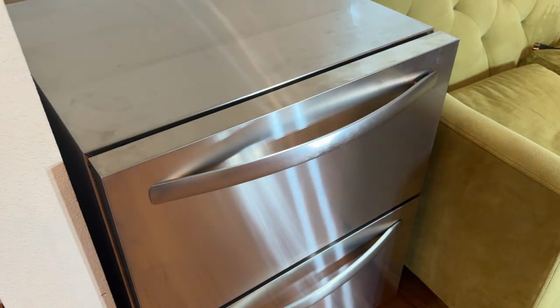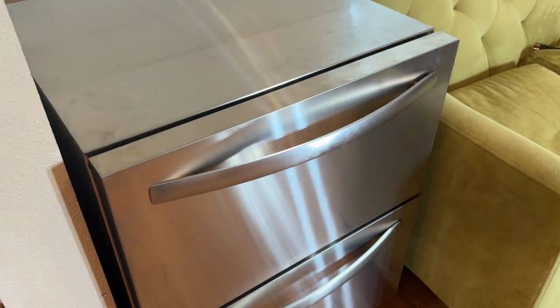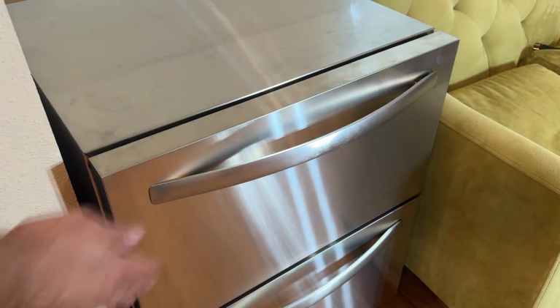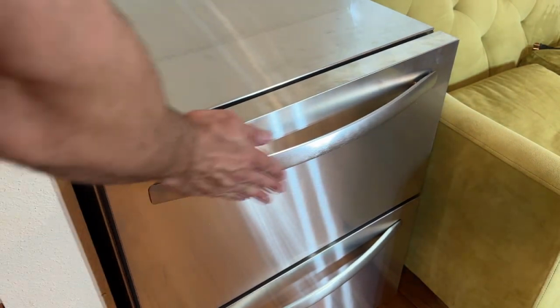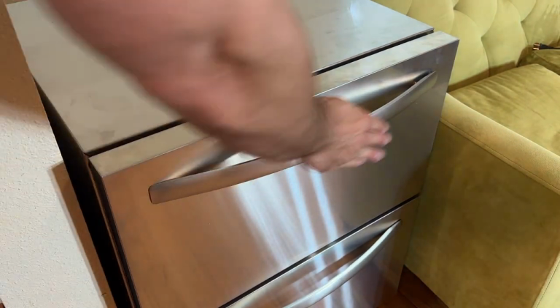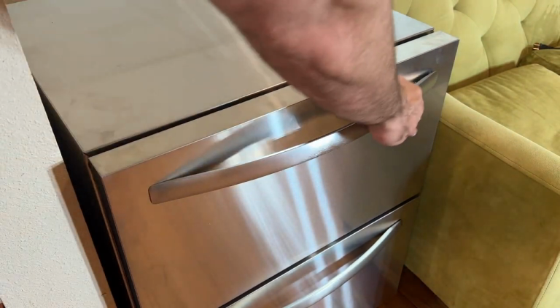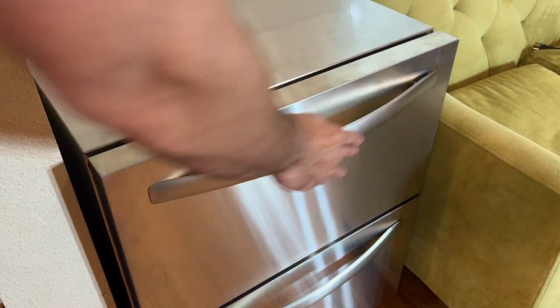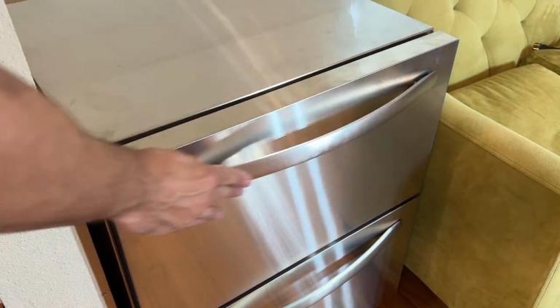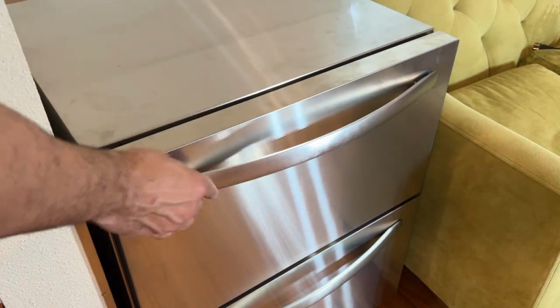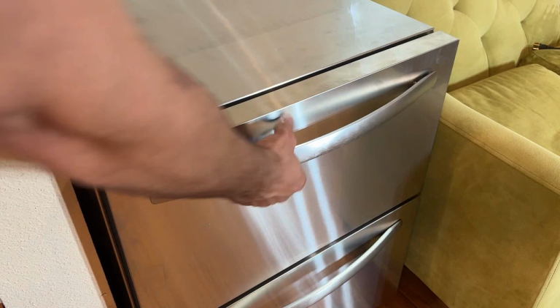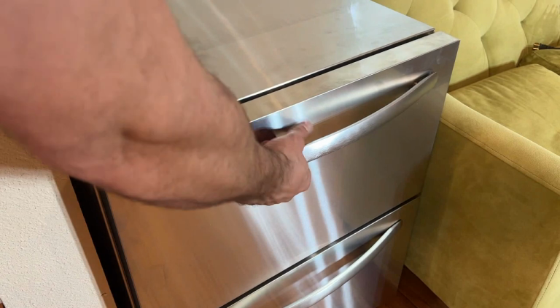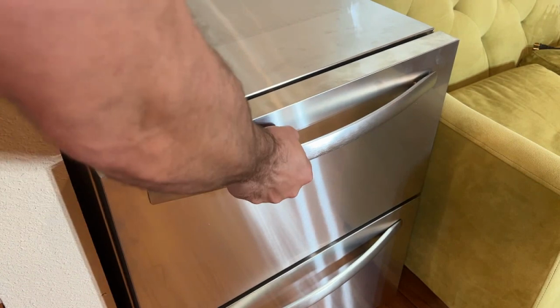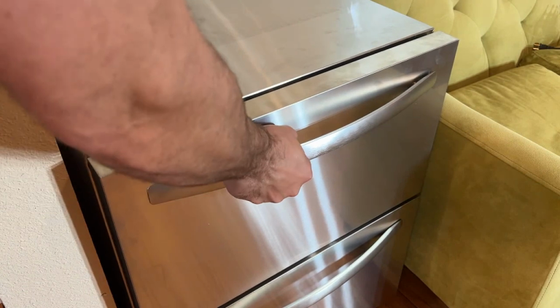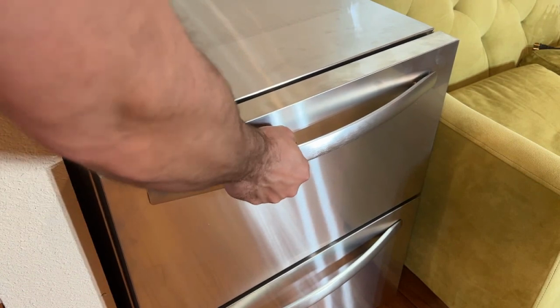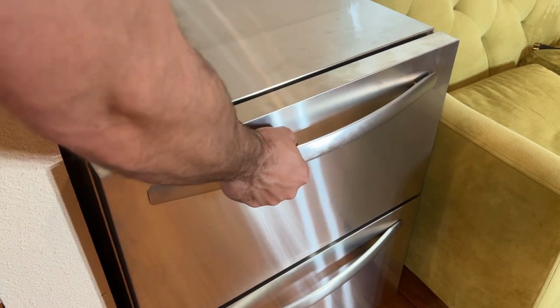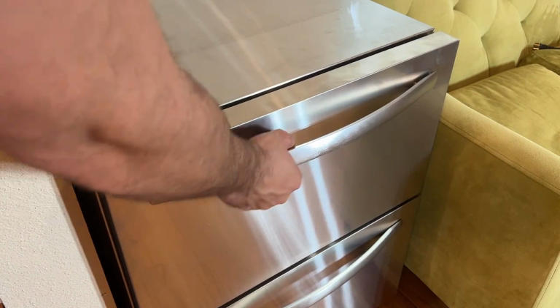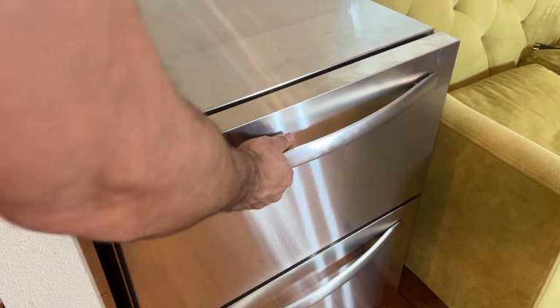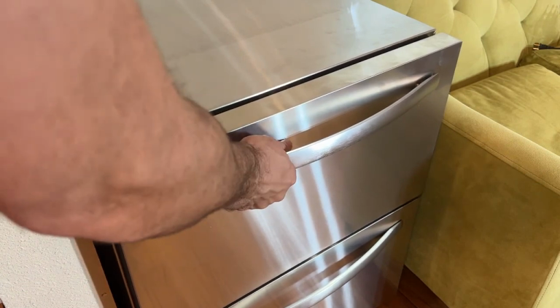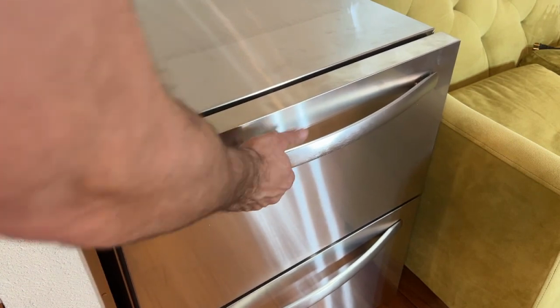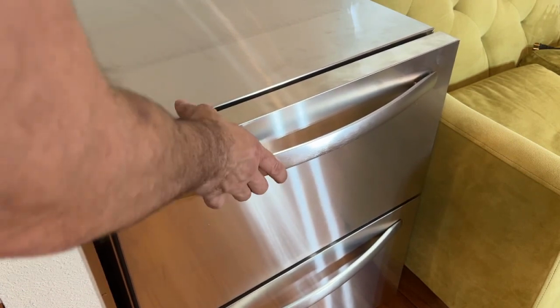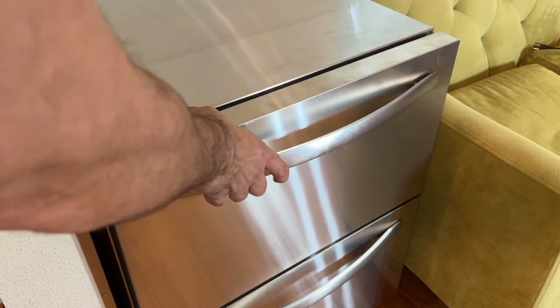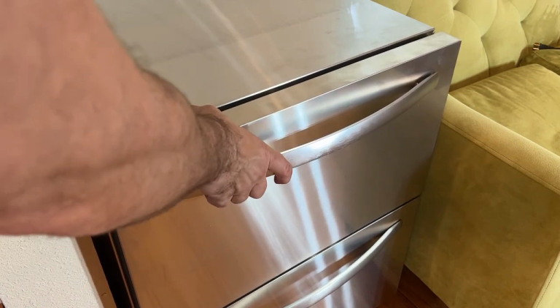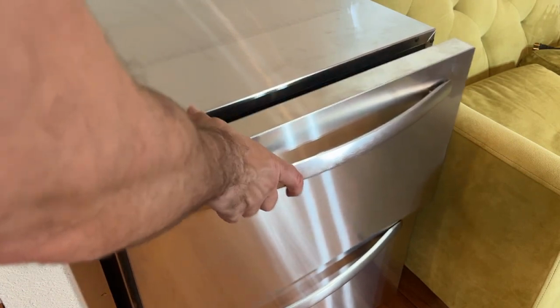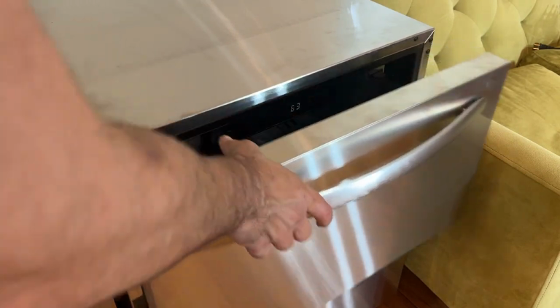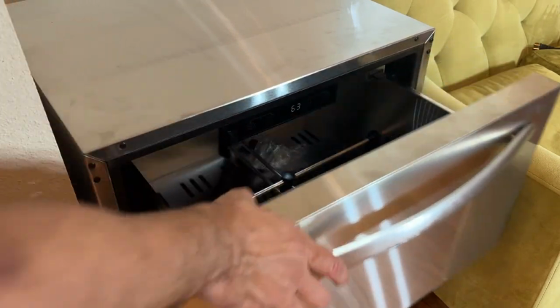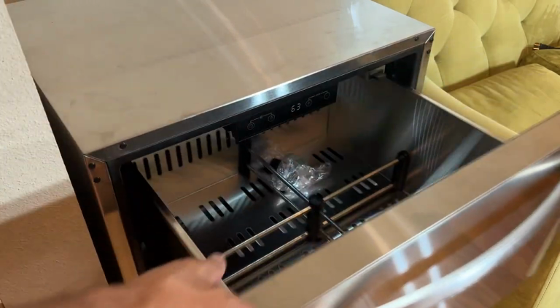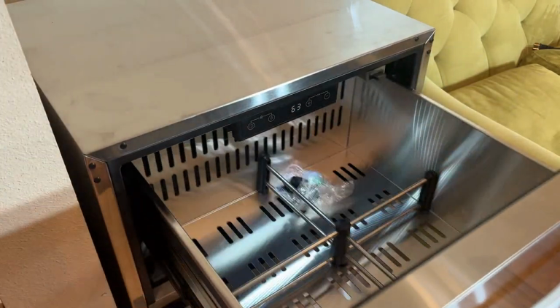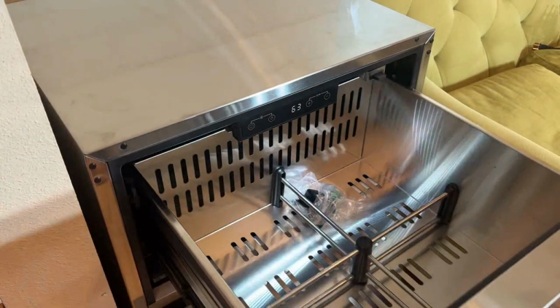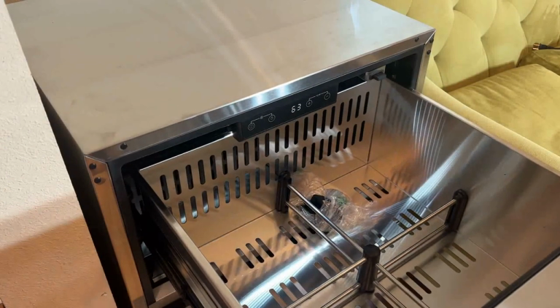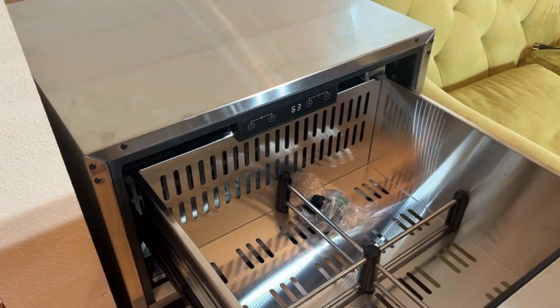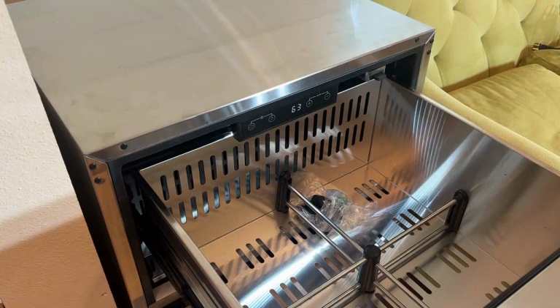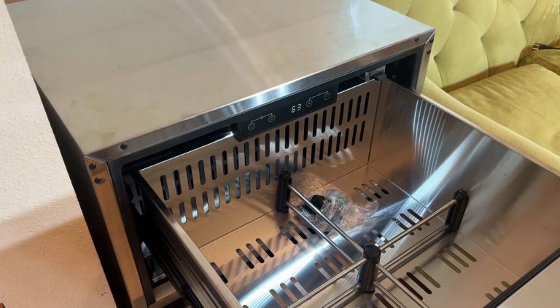First, smudge-resistant — that's great on here. Sturdy handles, and it's got a magnetic close, which is really nice as well.